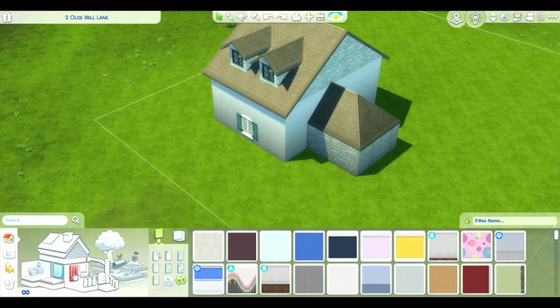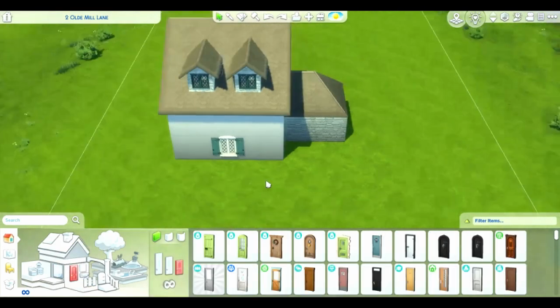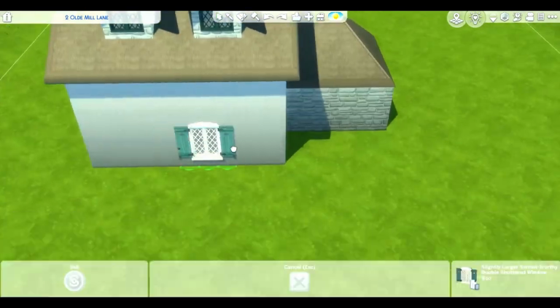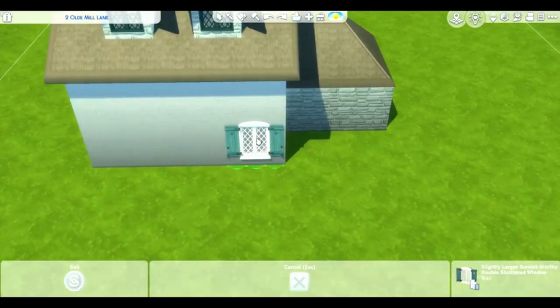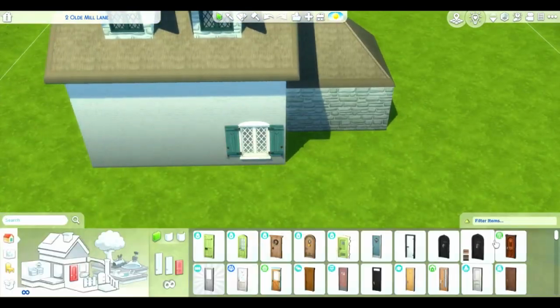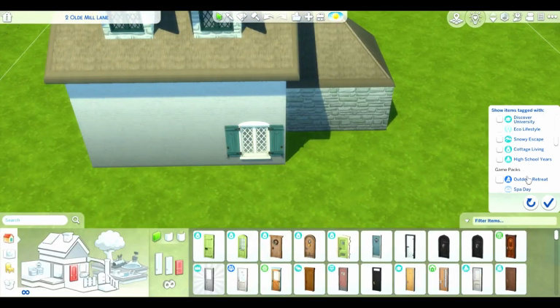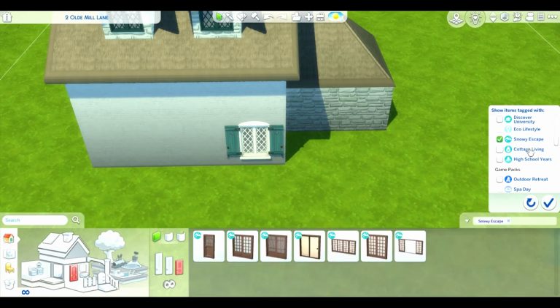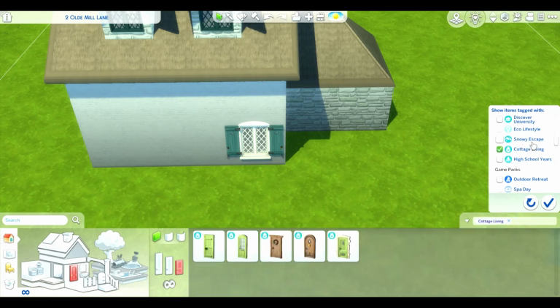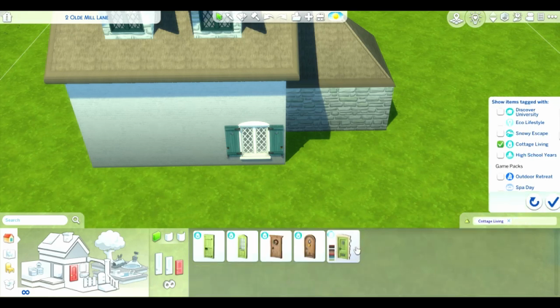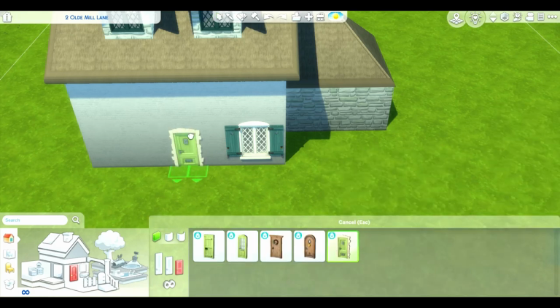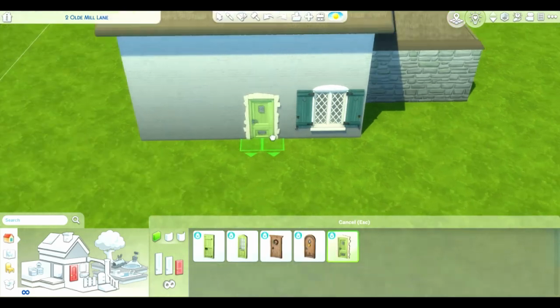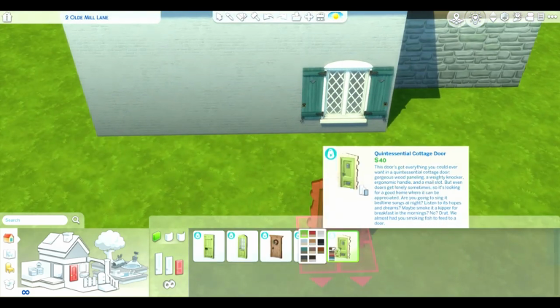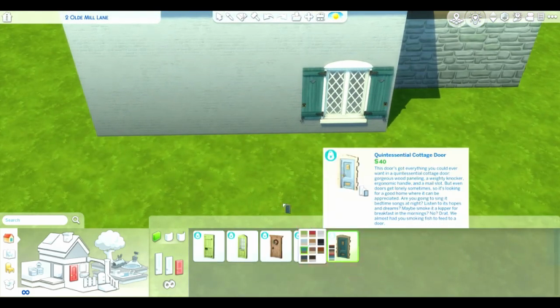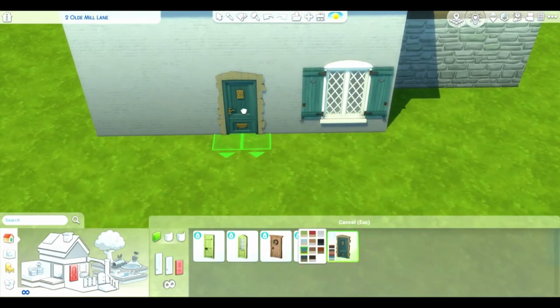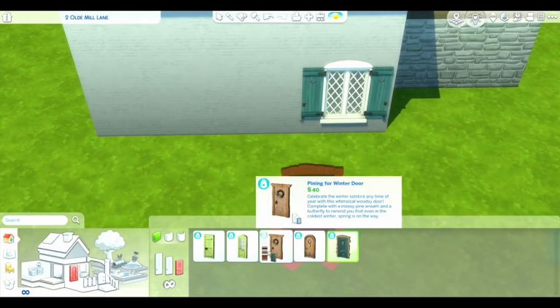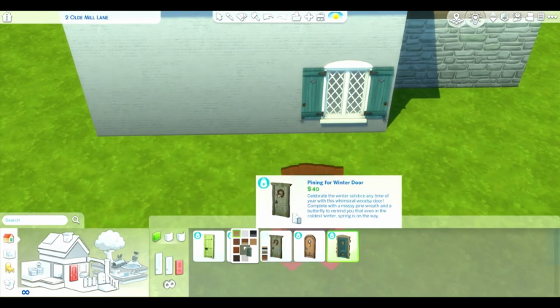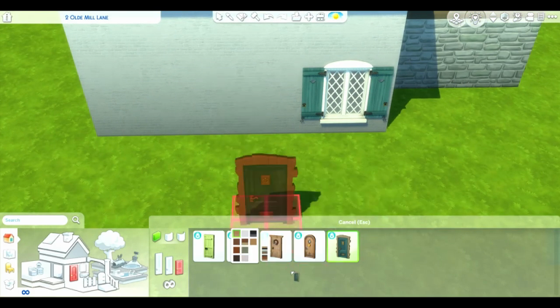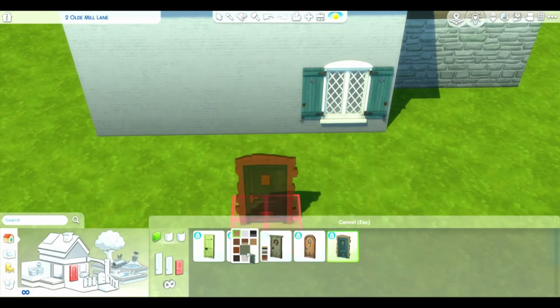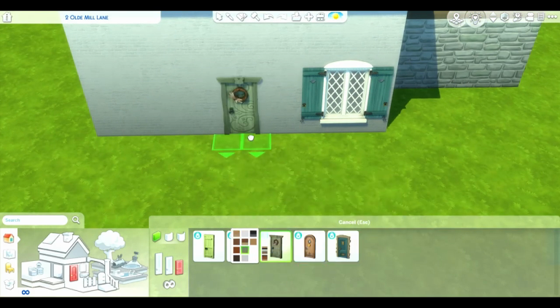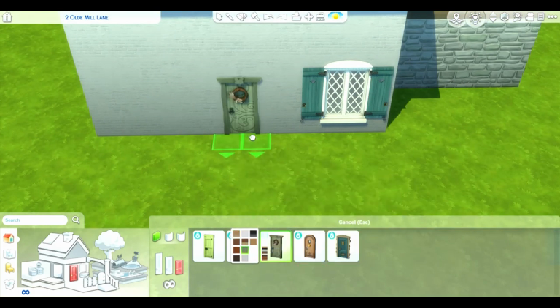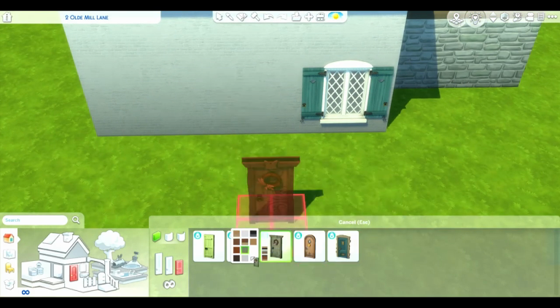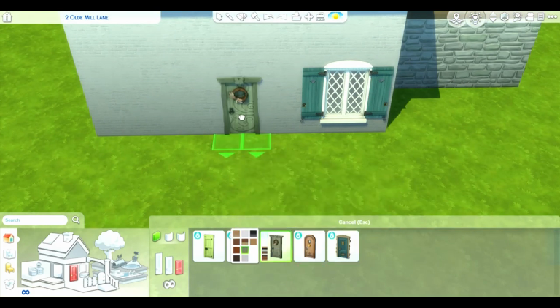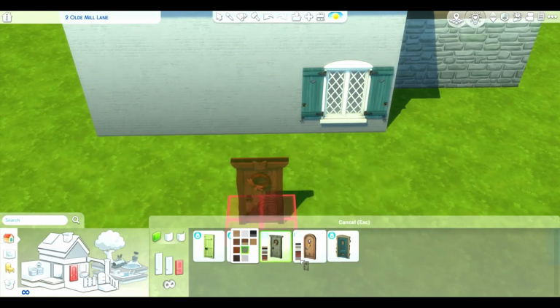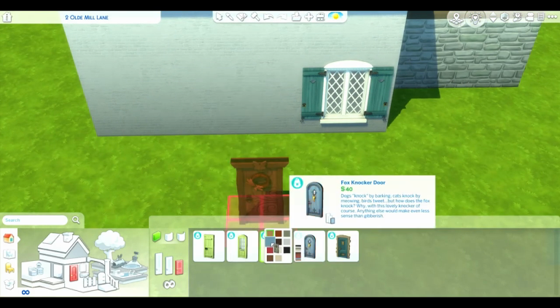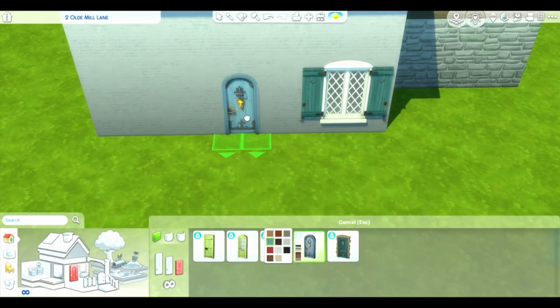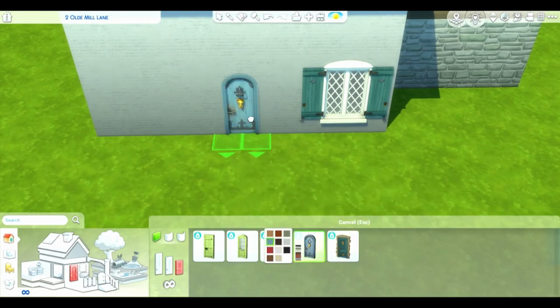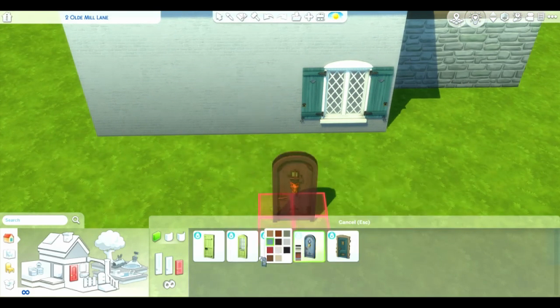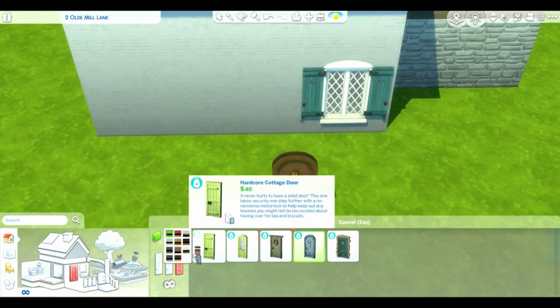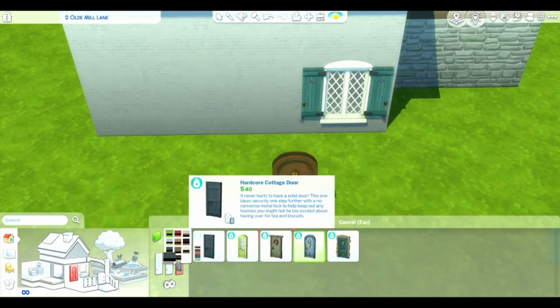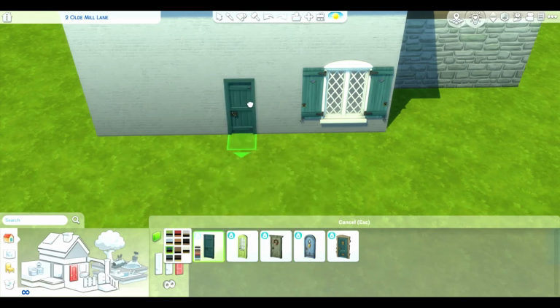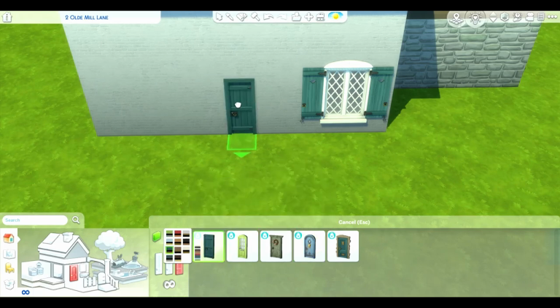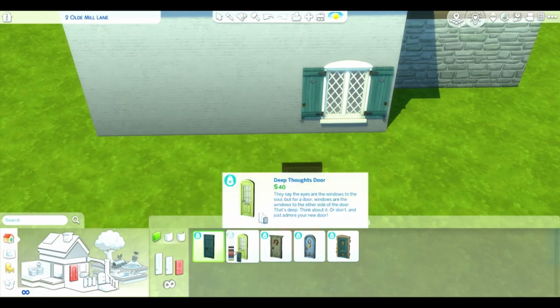As you can see, I went with white and darker teal colors for the design details on the house and the shutters.